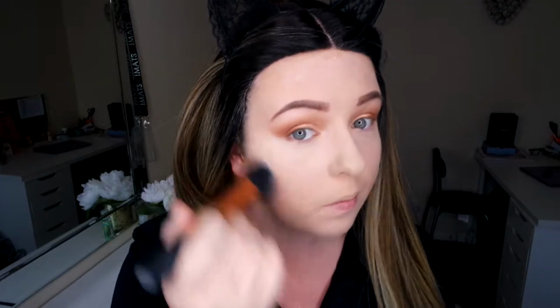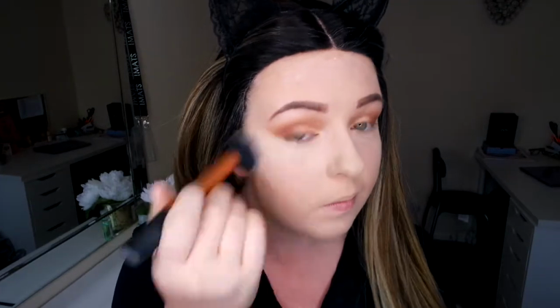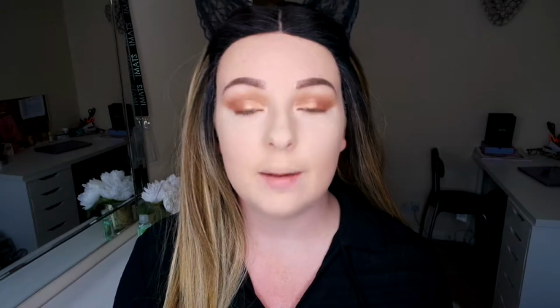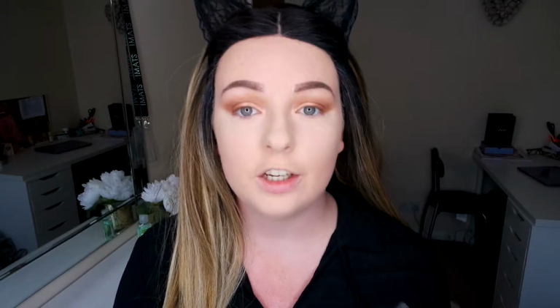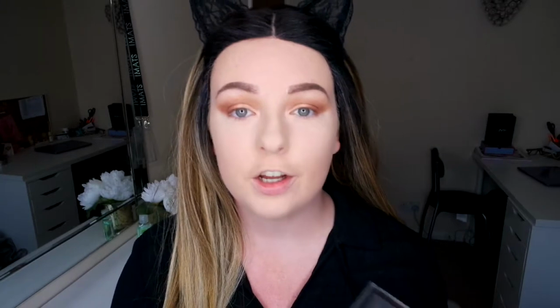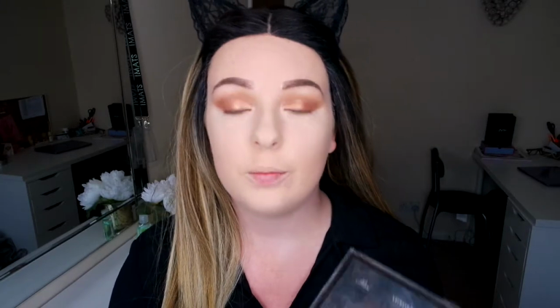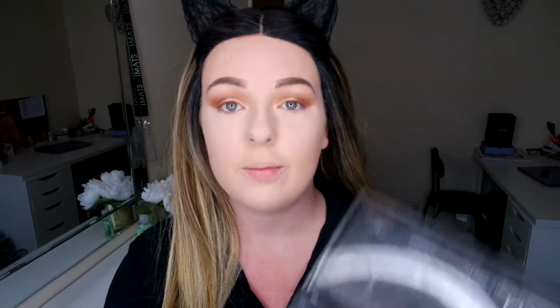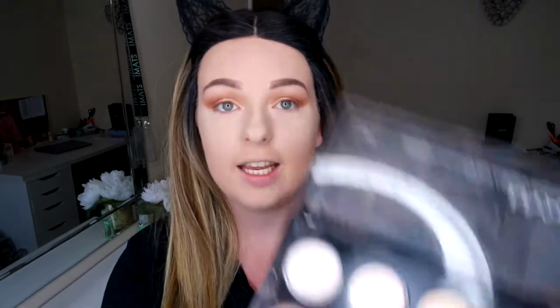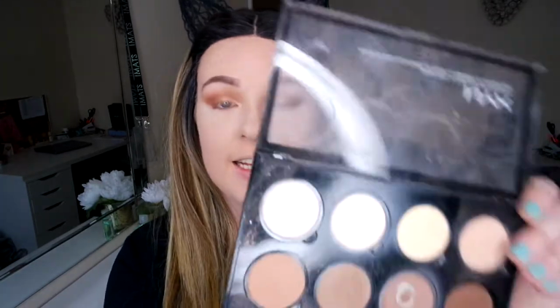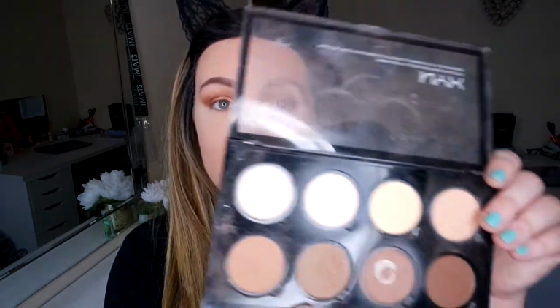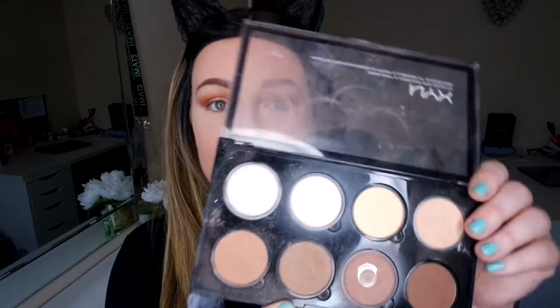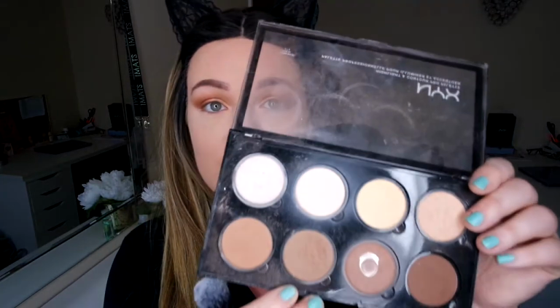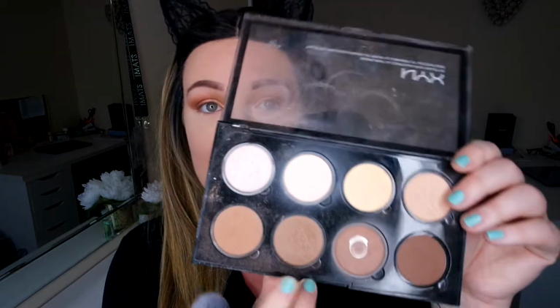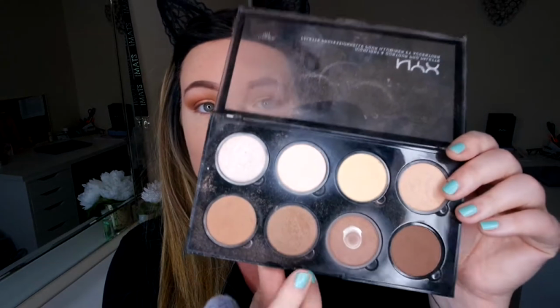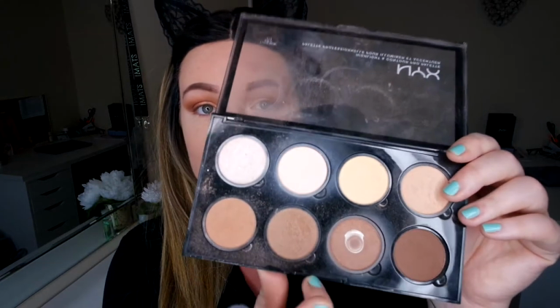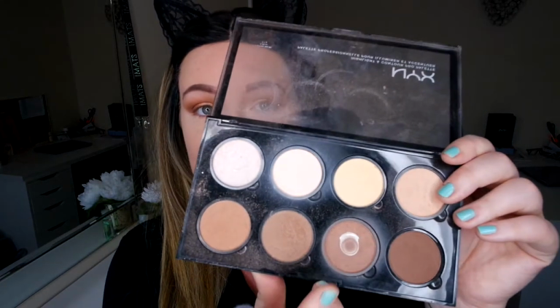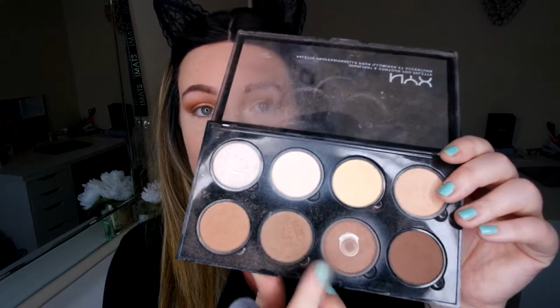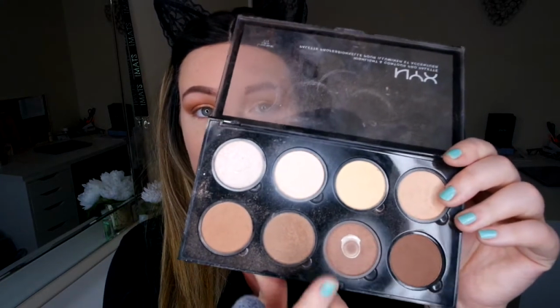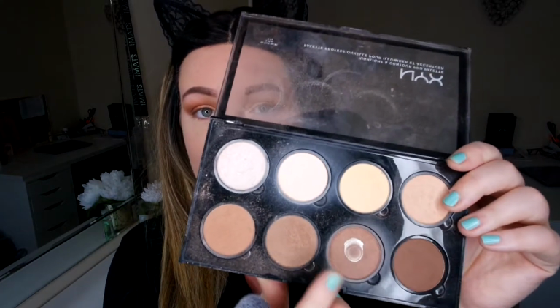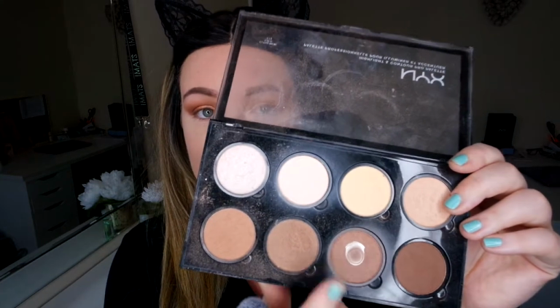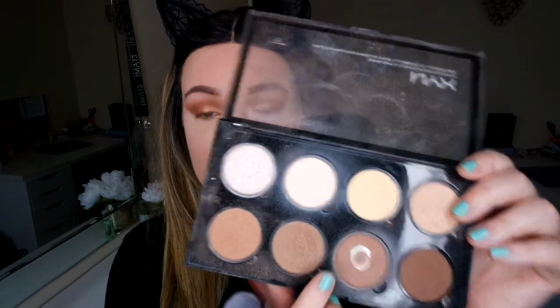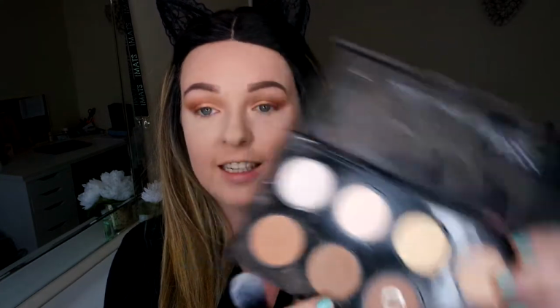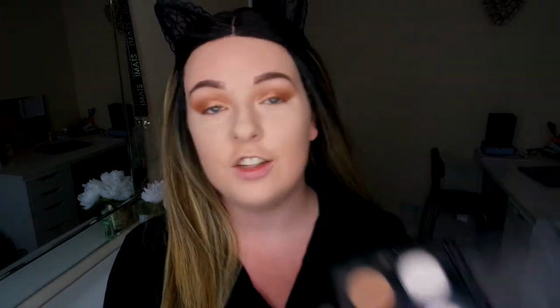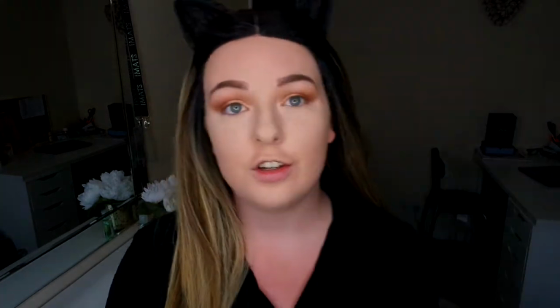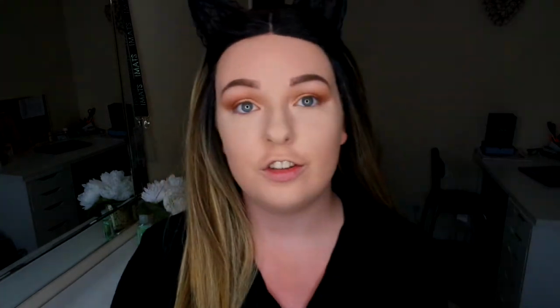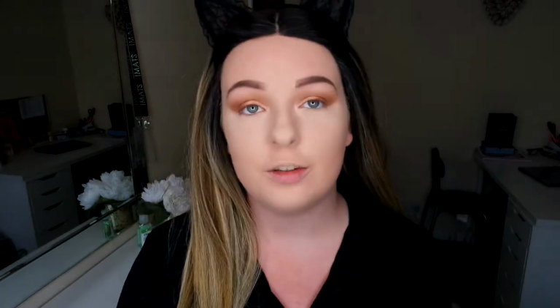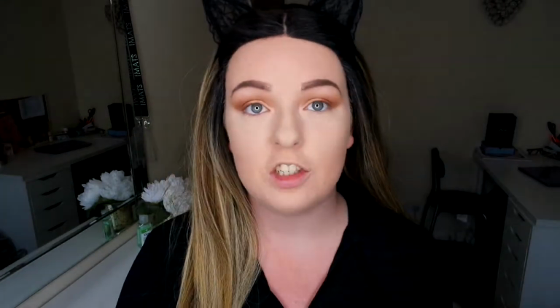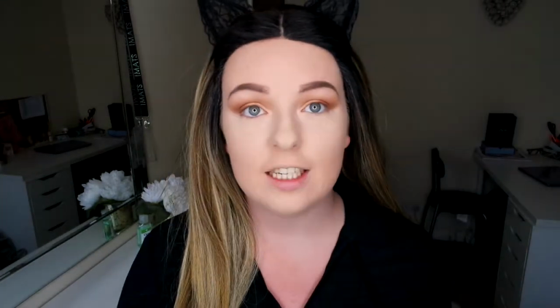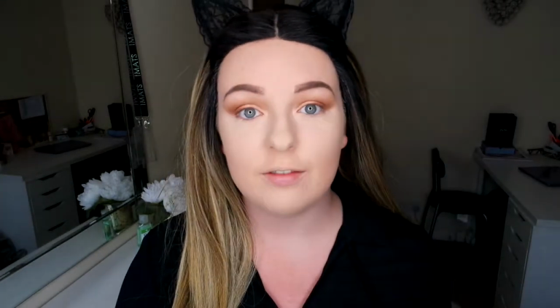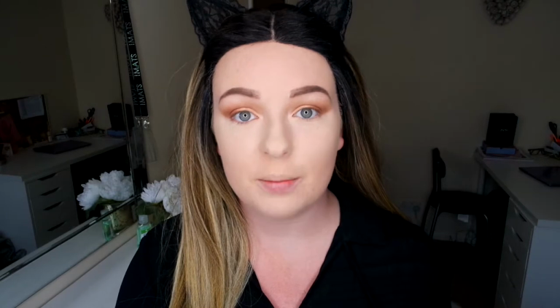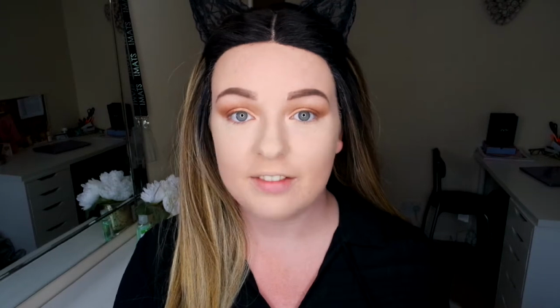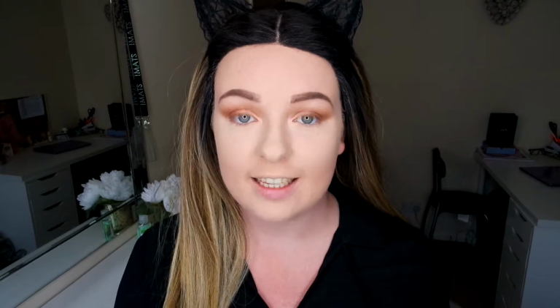Now I'm going to go in with my NYX contour palette and use this shade to contour my cheeks and around my face.